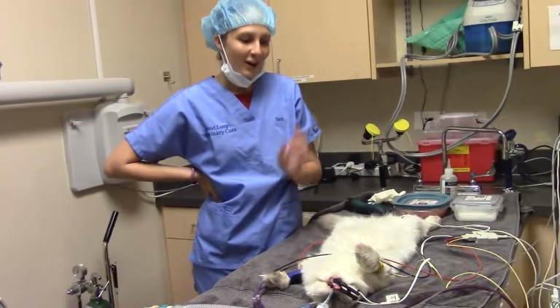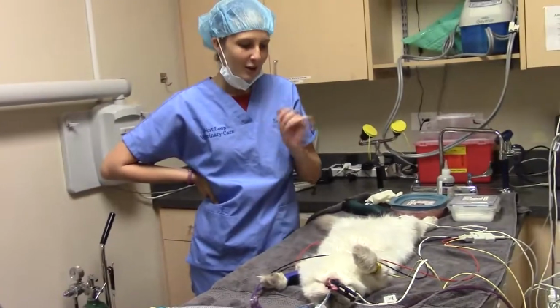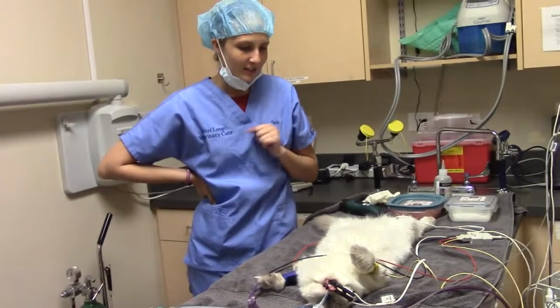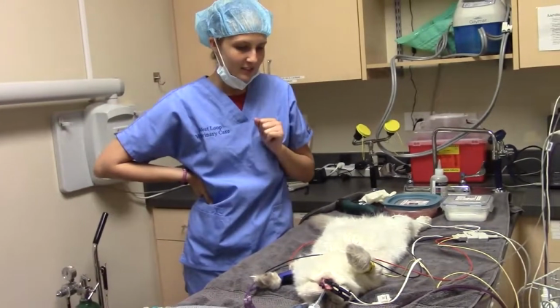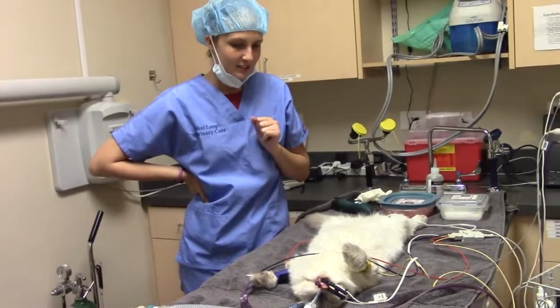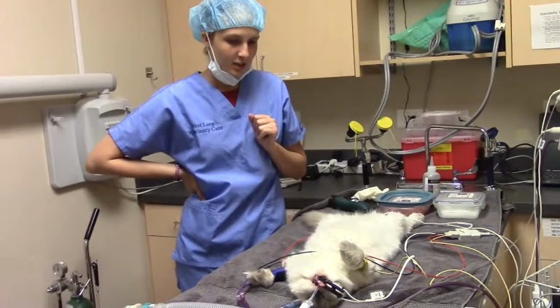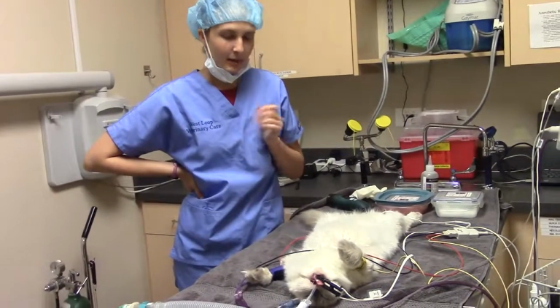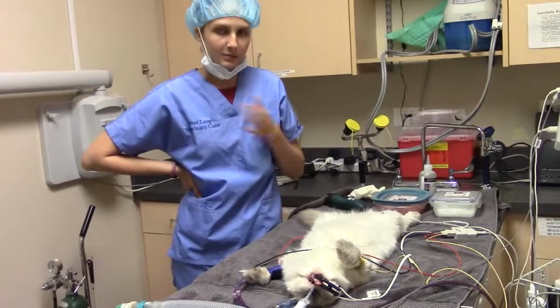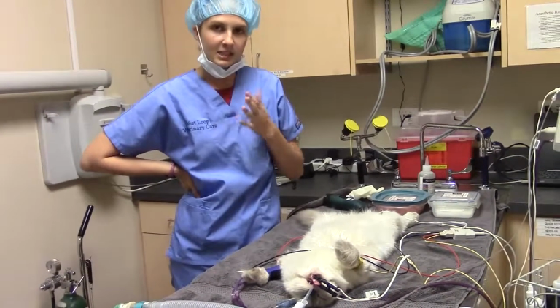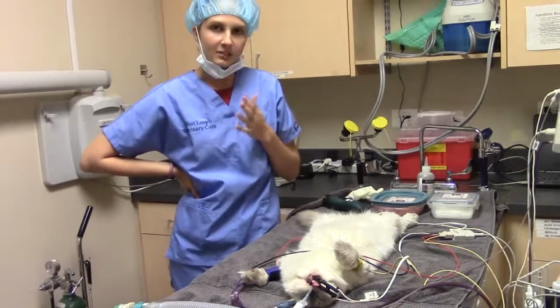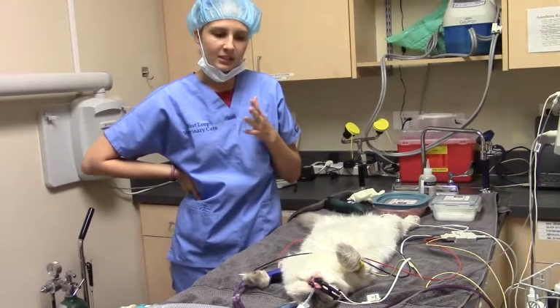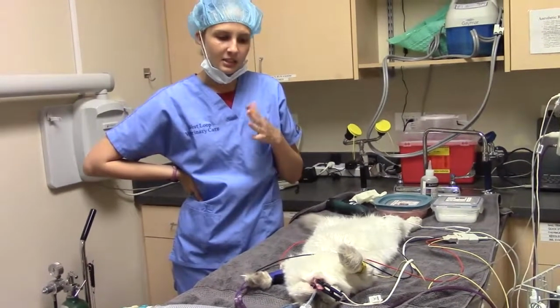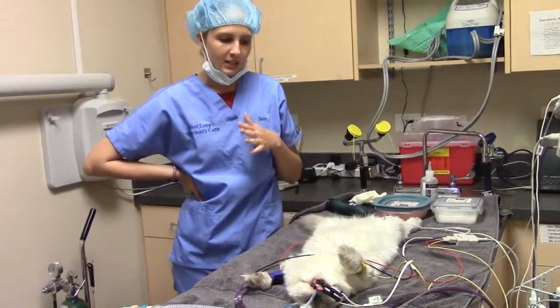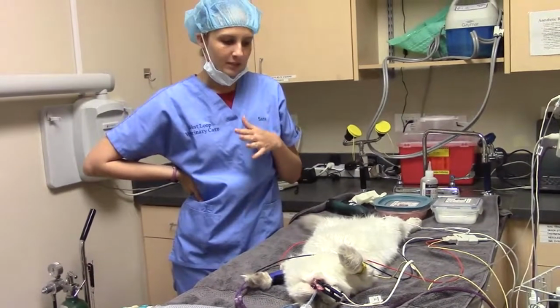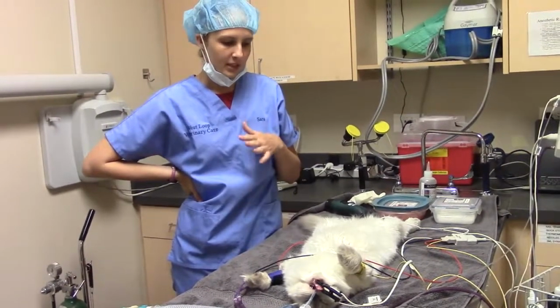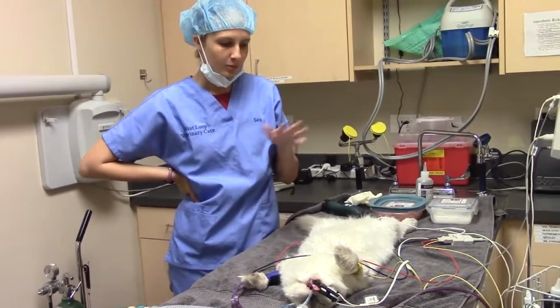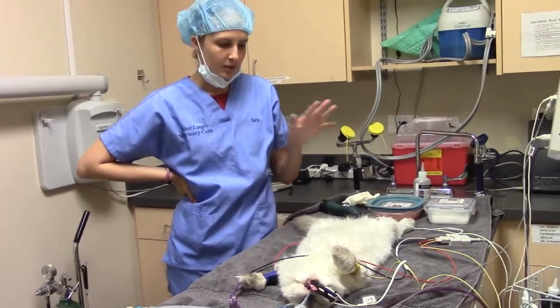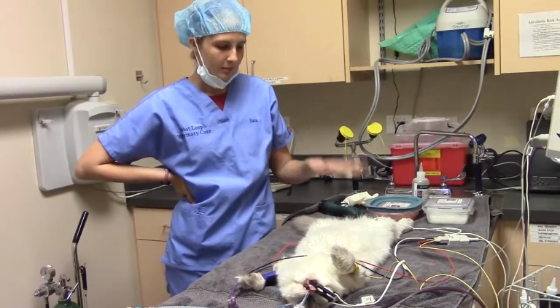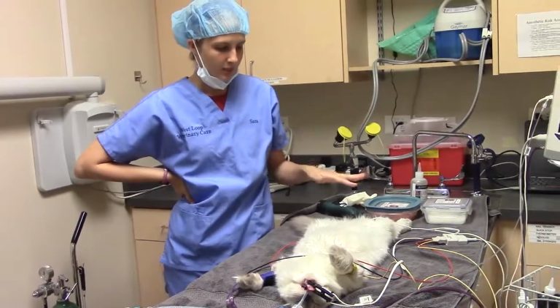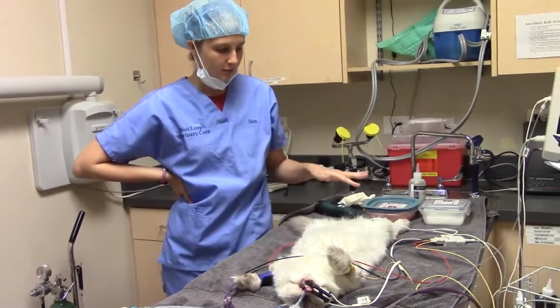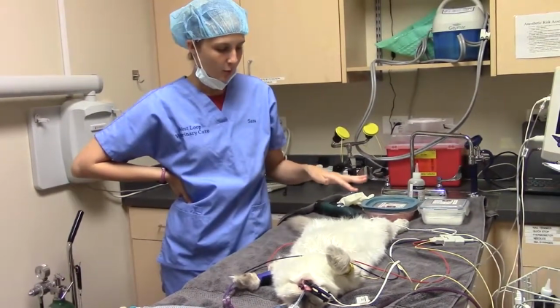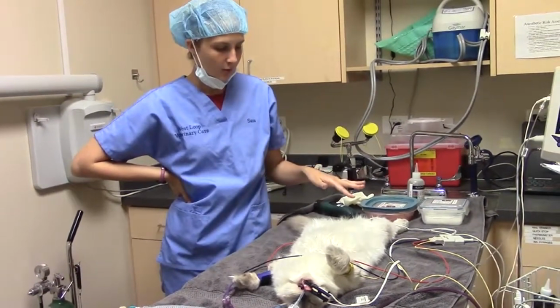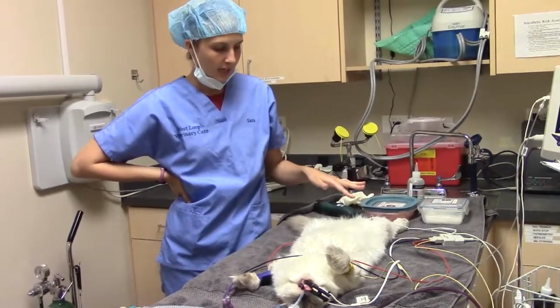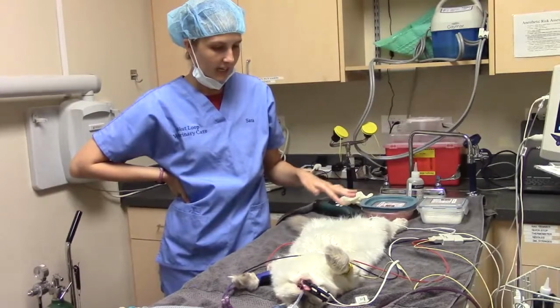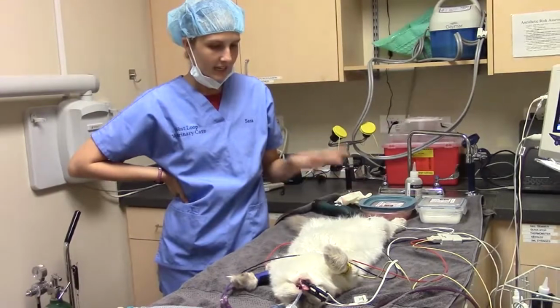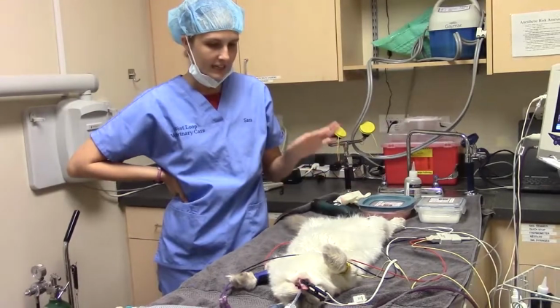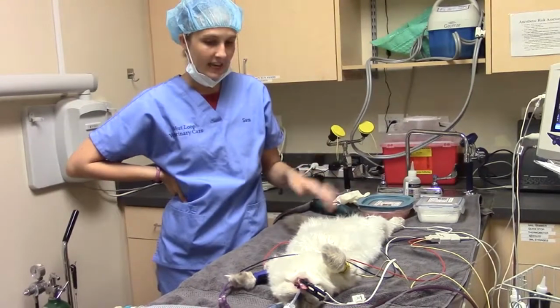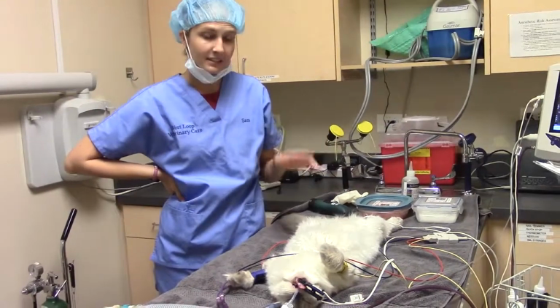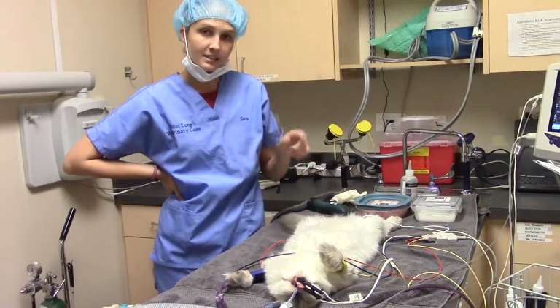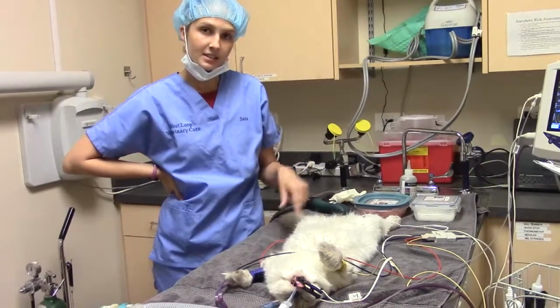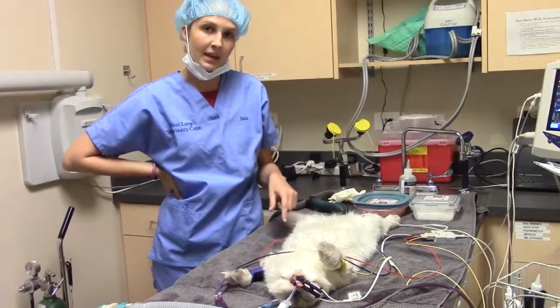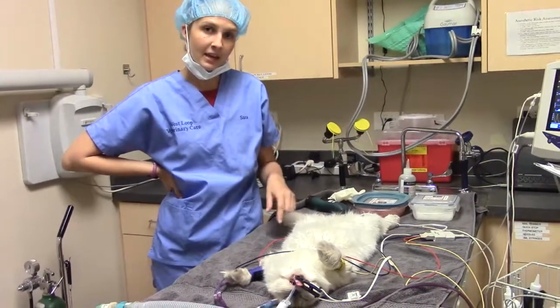My name is Sarah Levine. Today we are prepping for a cat spay.